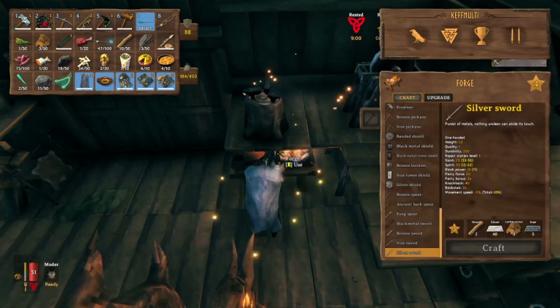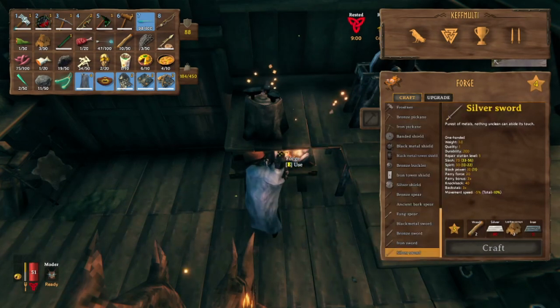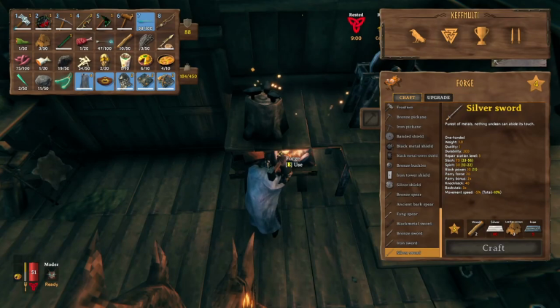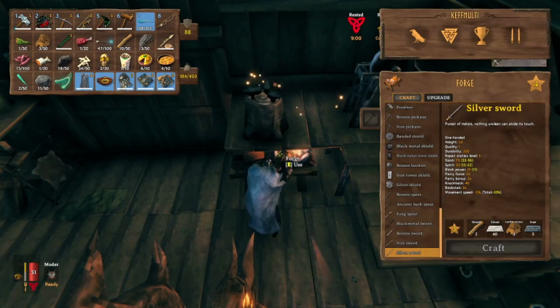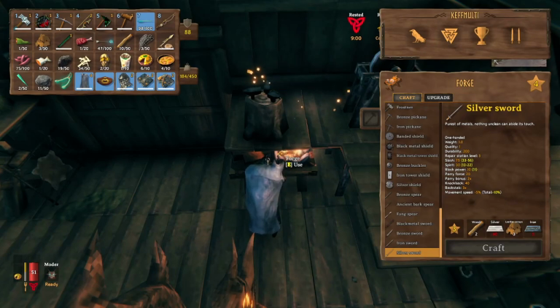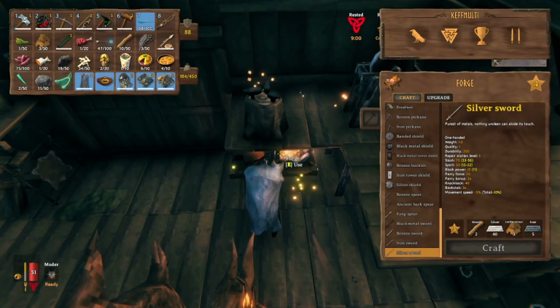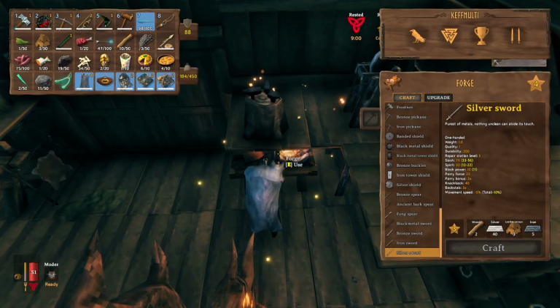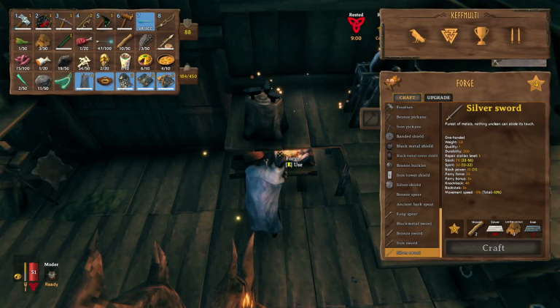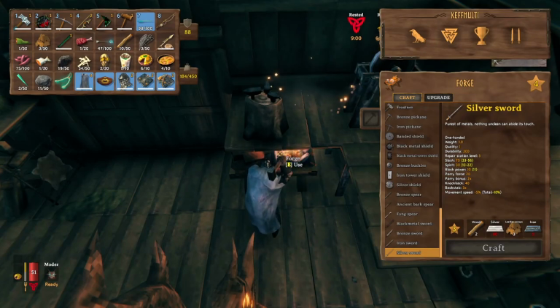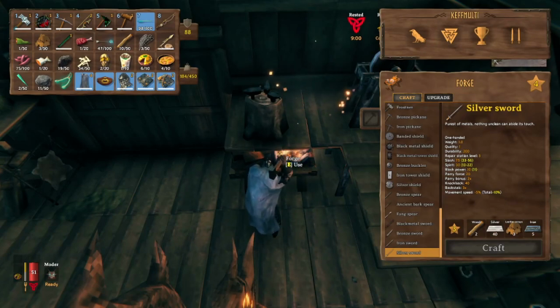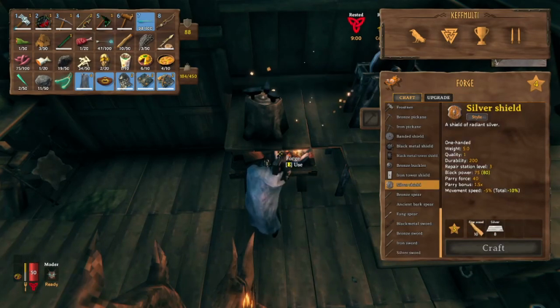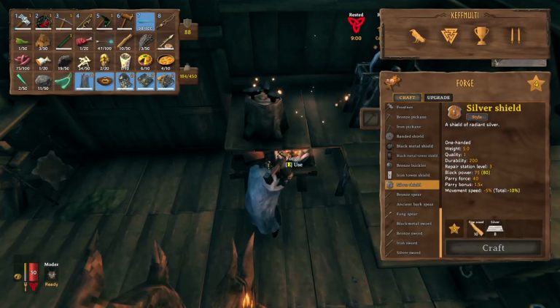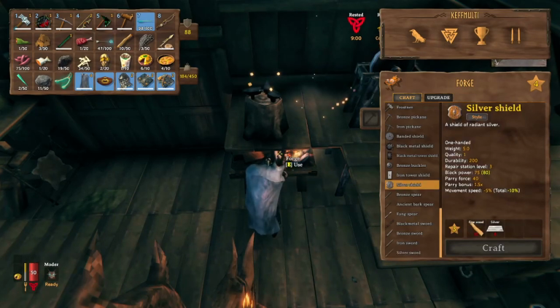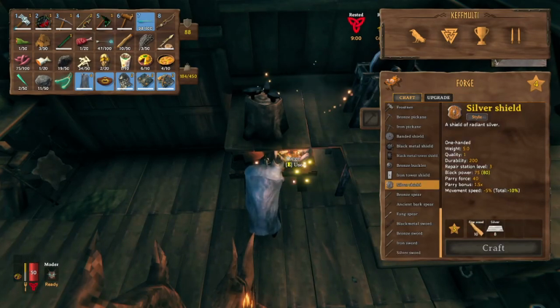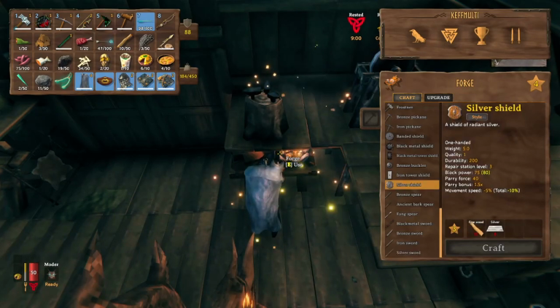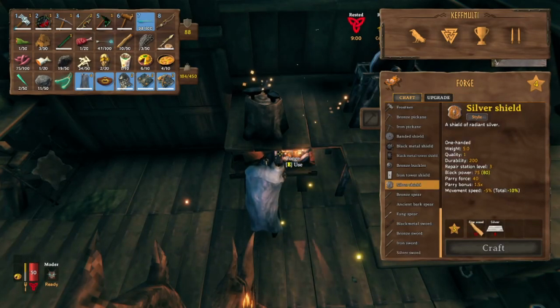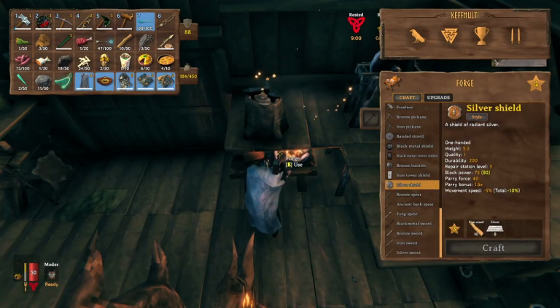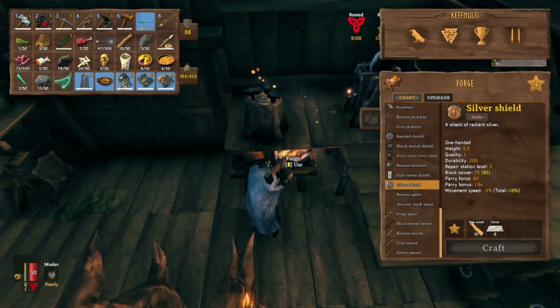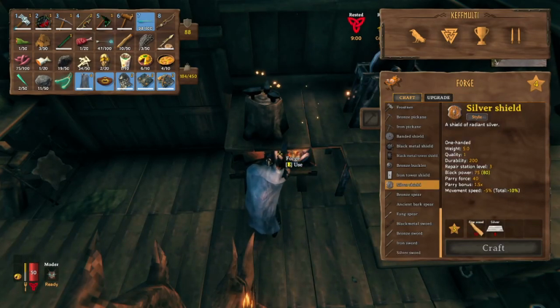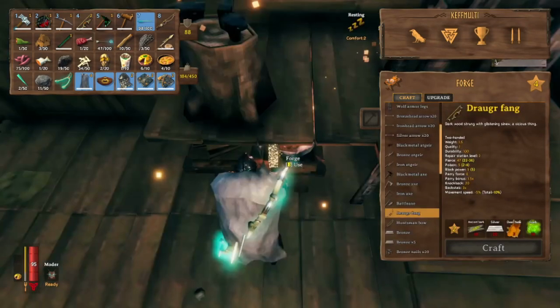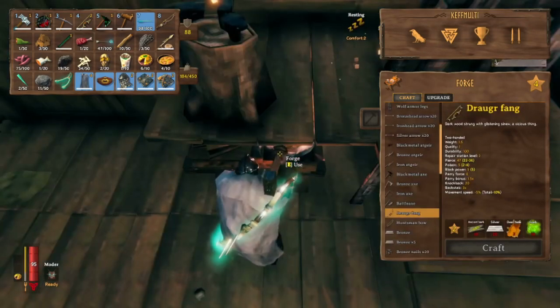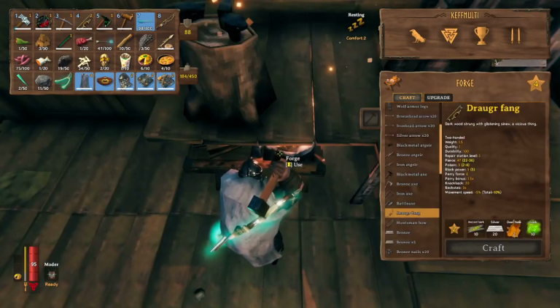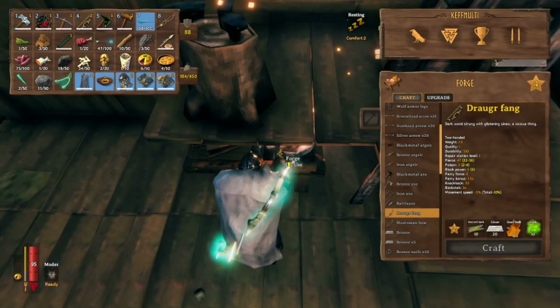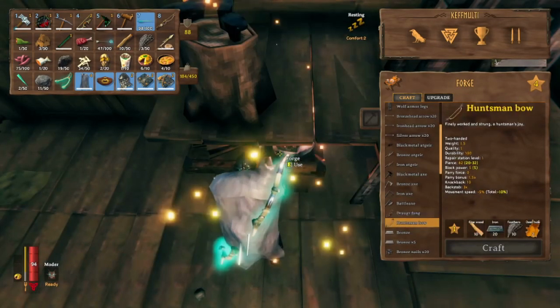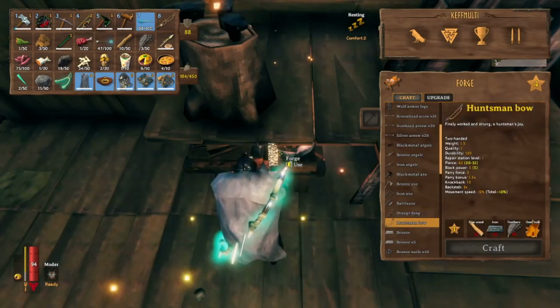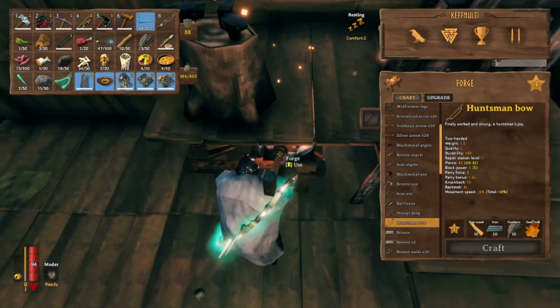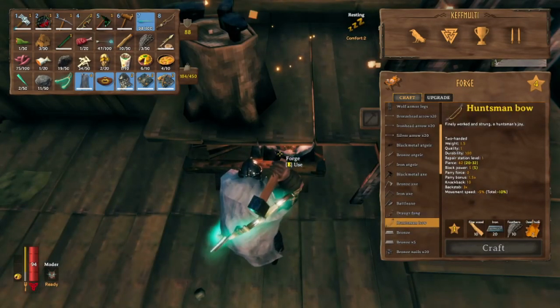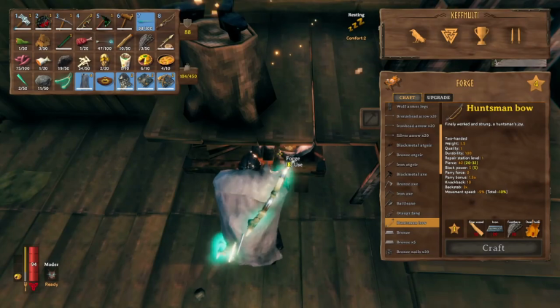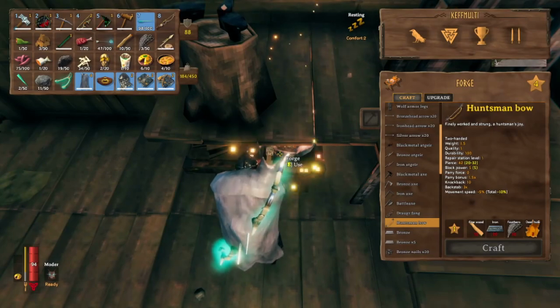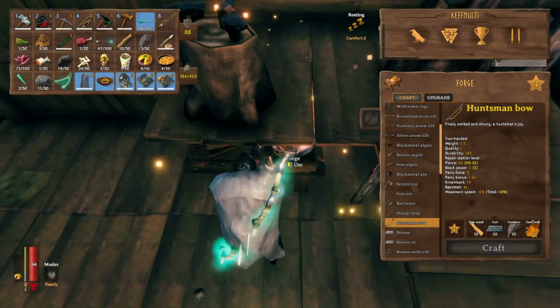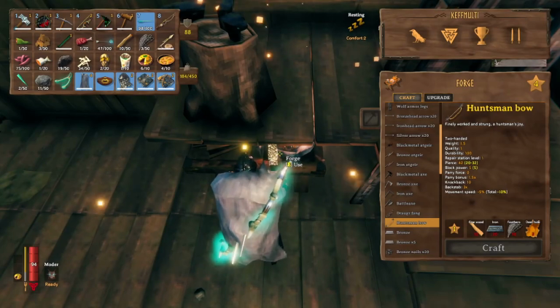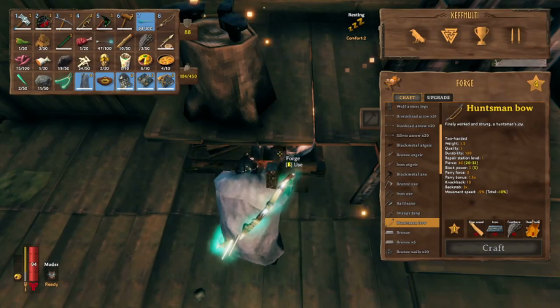For weapons, I would craft a Silver Sword and Silver Shield. If you don't already have a Draugr Fang or Huntsman Bow, definitely make yourself one.